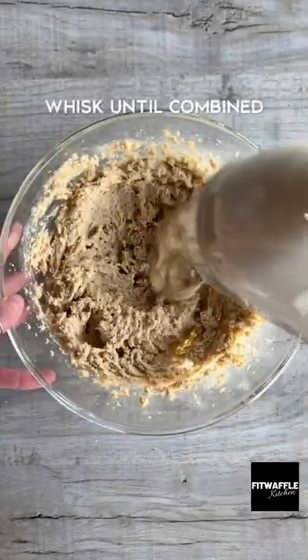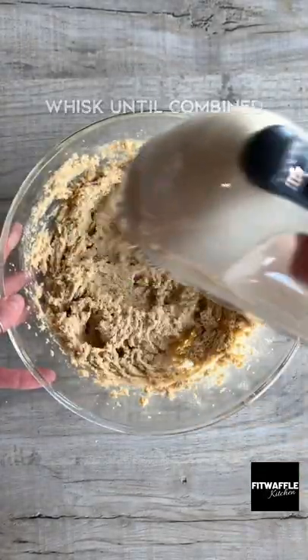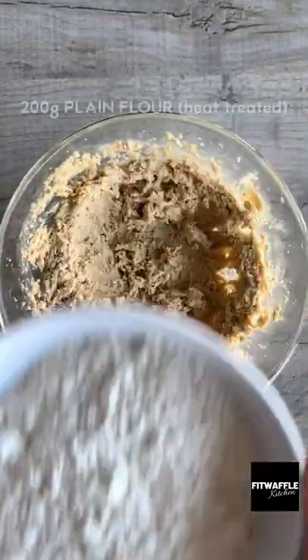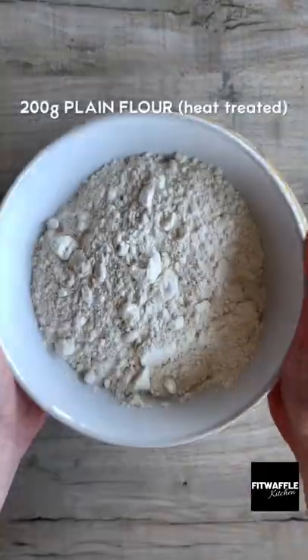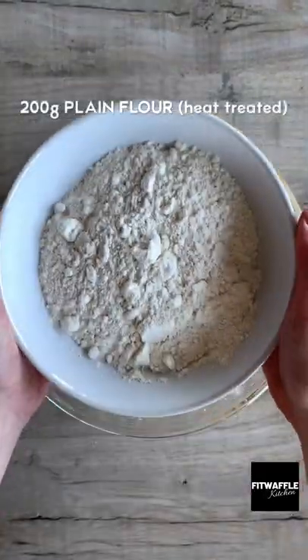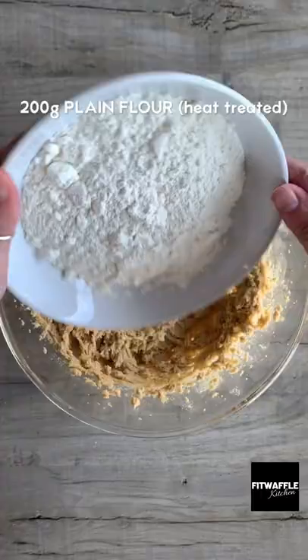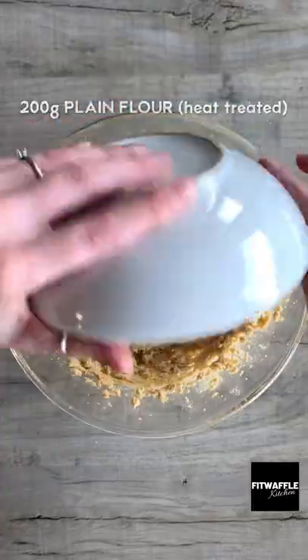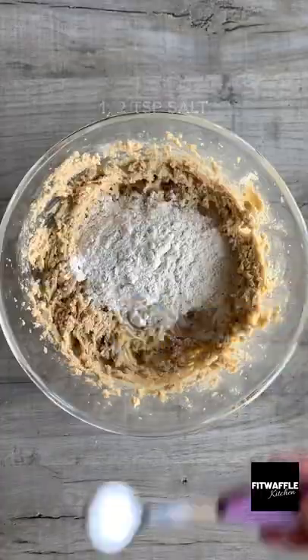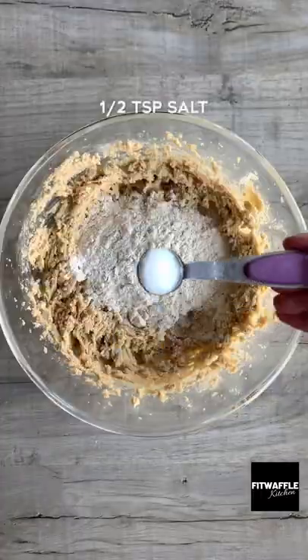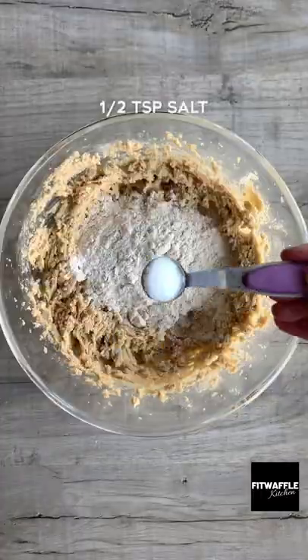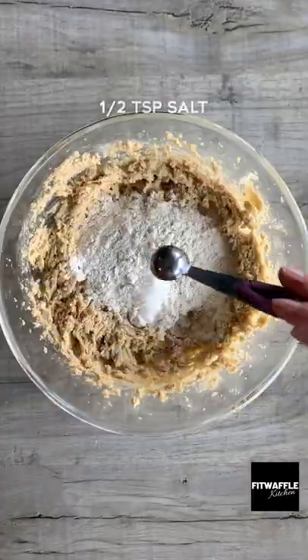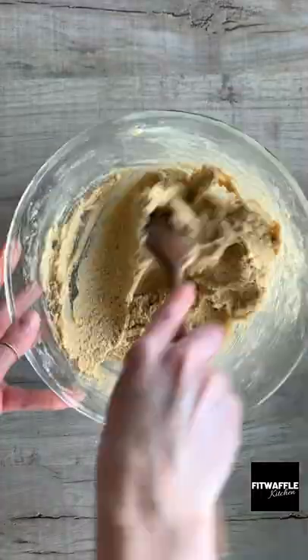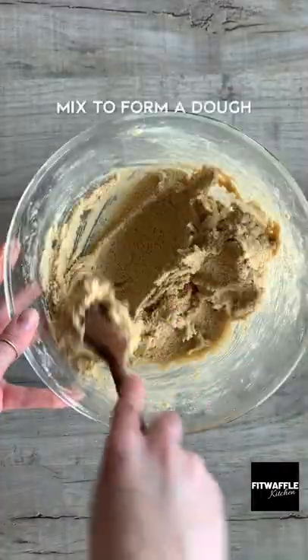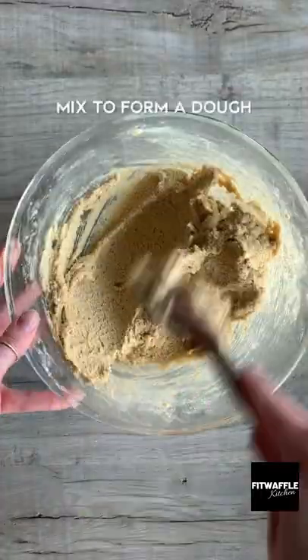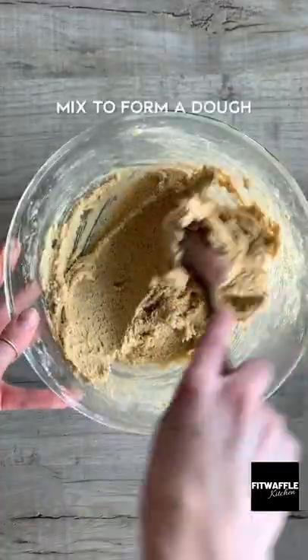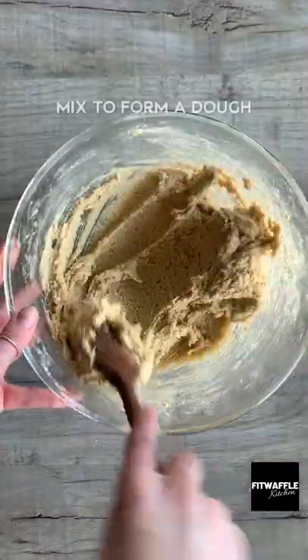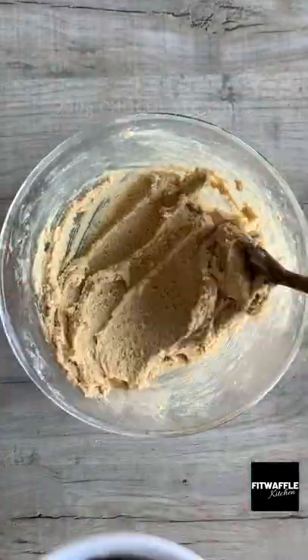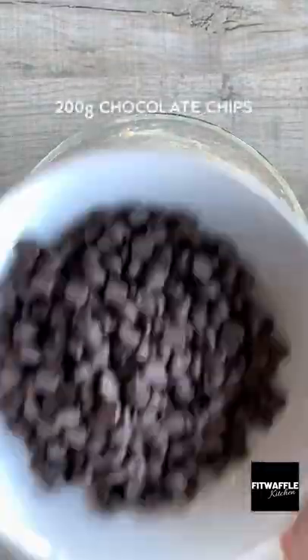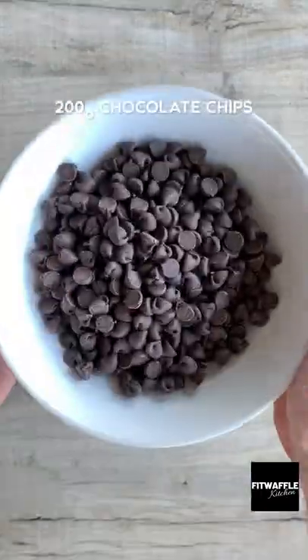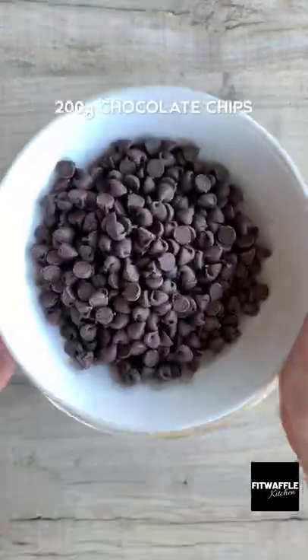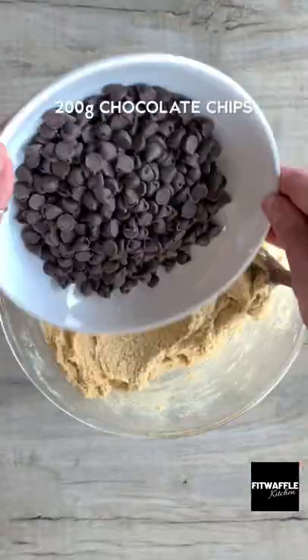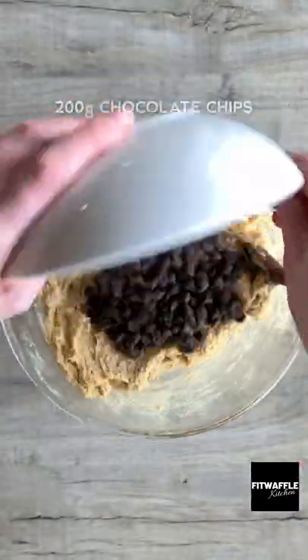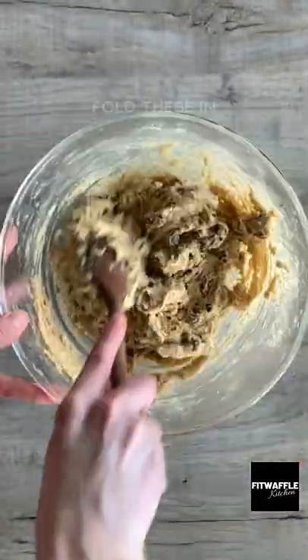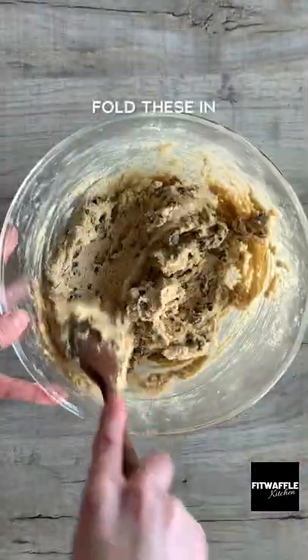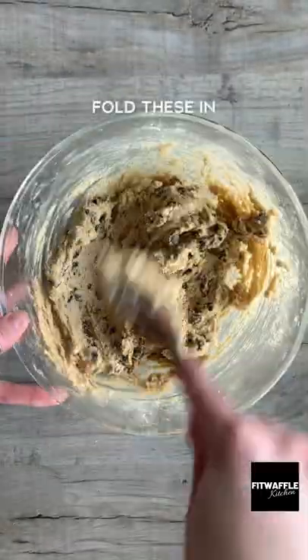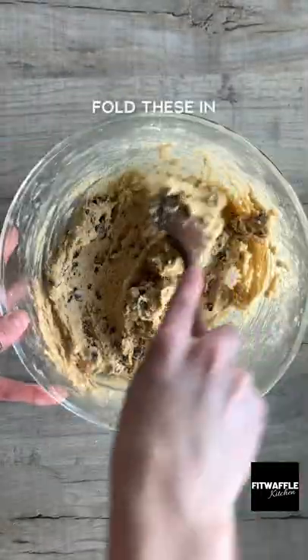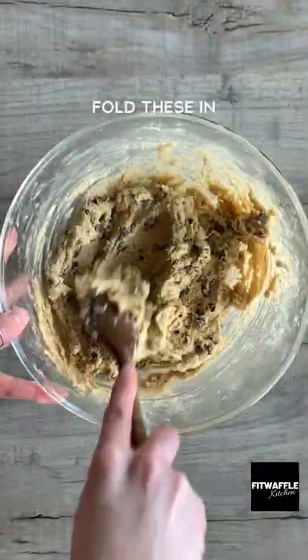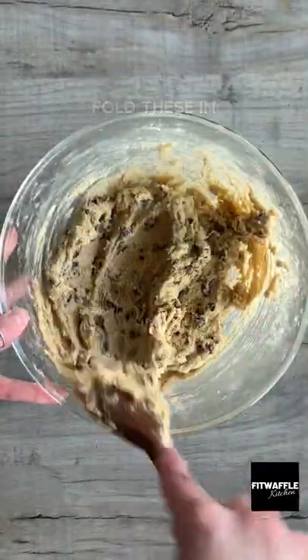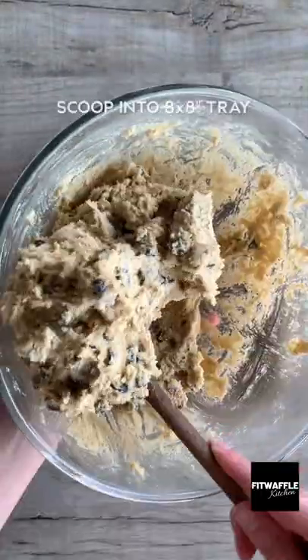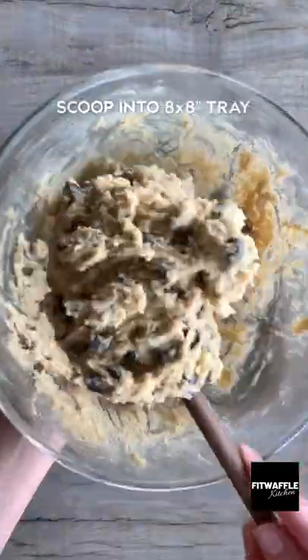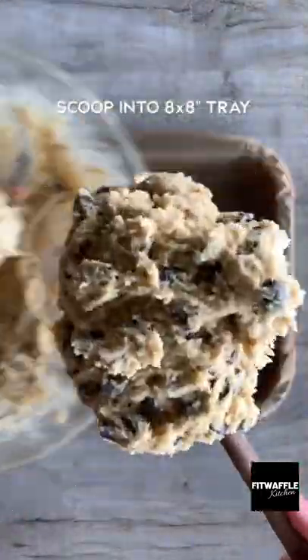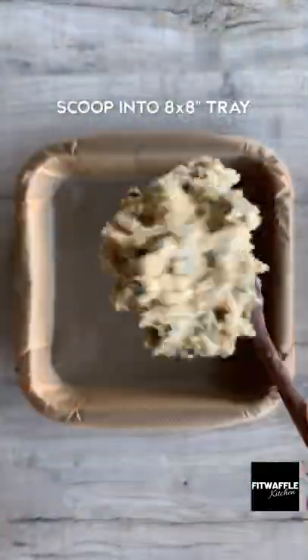You just need to heat treat the flour first by microwaving it for about 1 minute 20 seconds and stirring frequently, then let it cool.